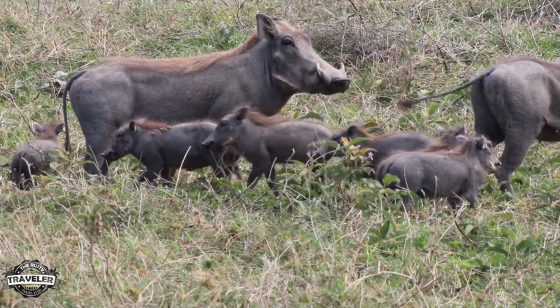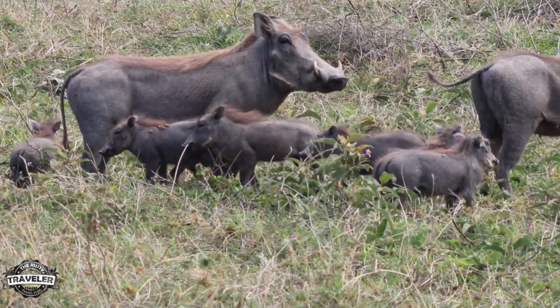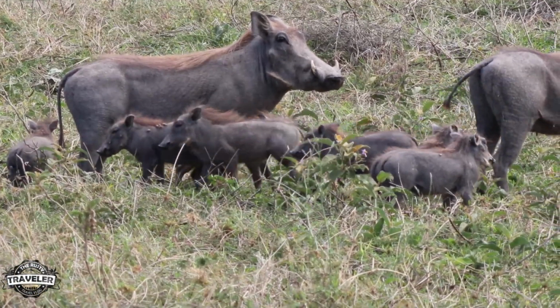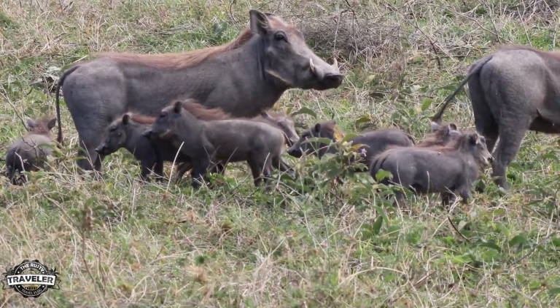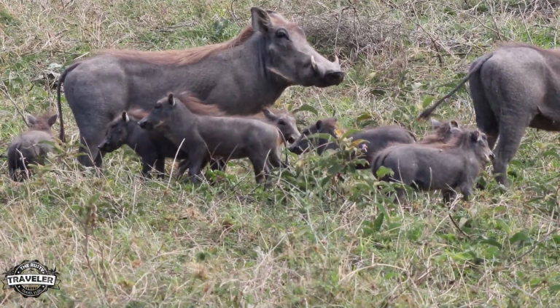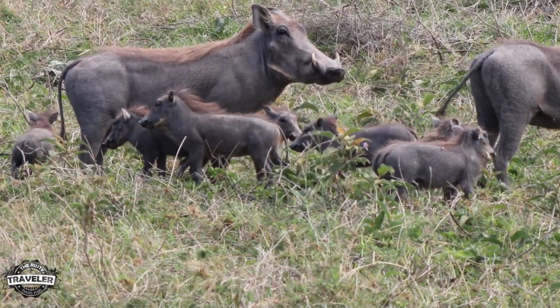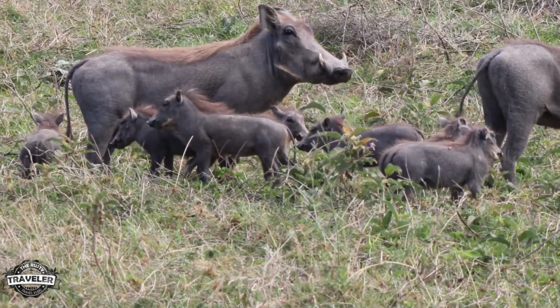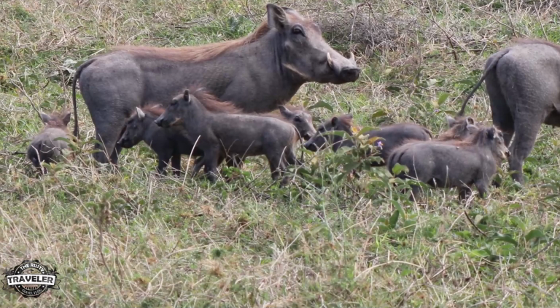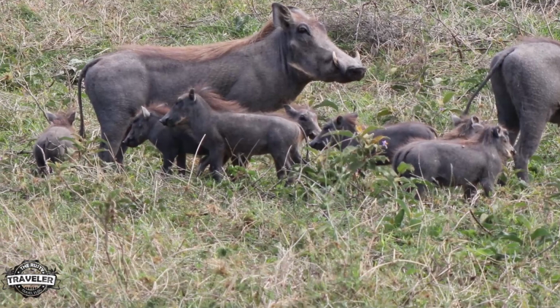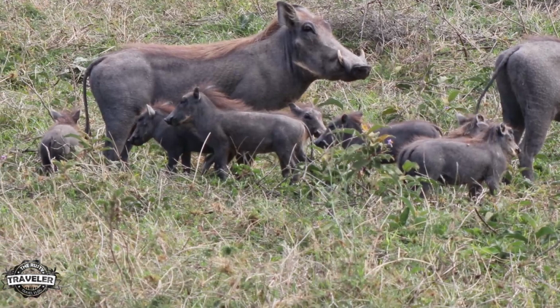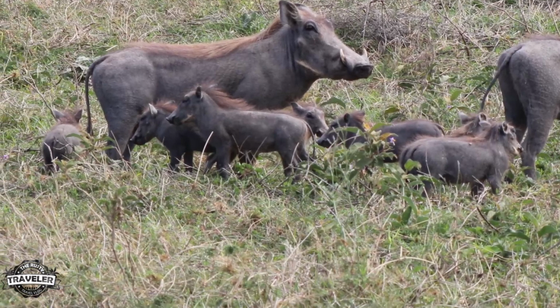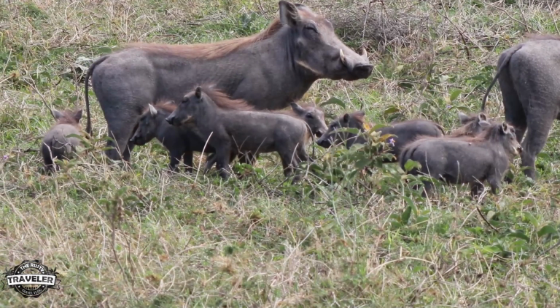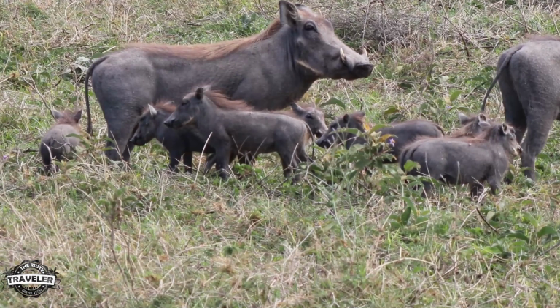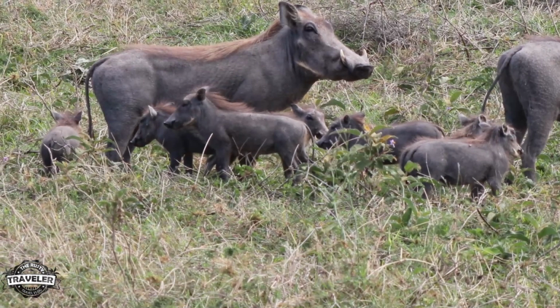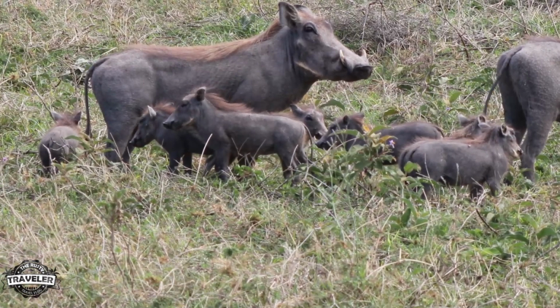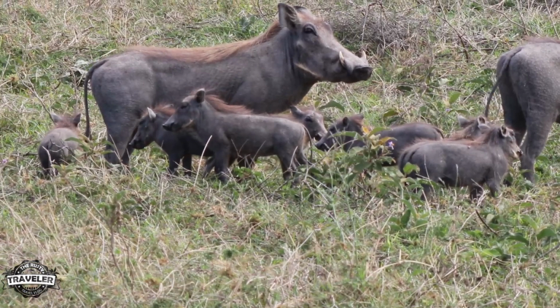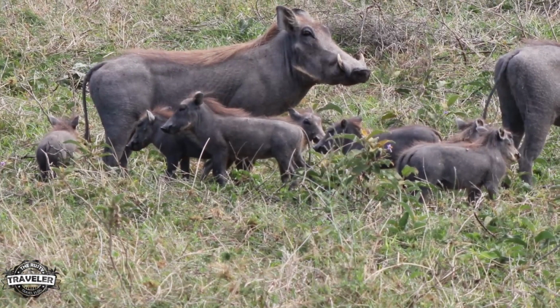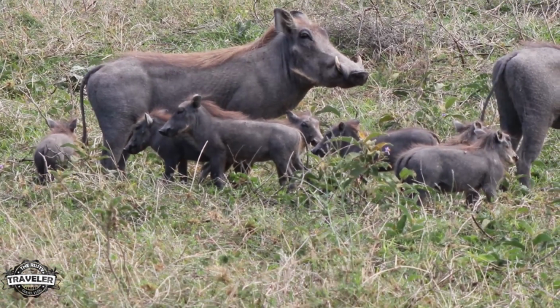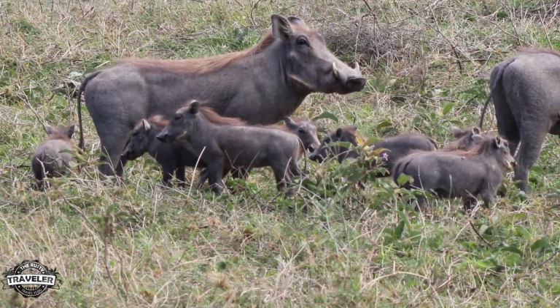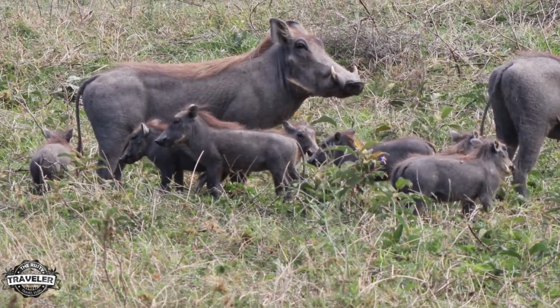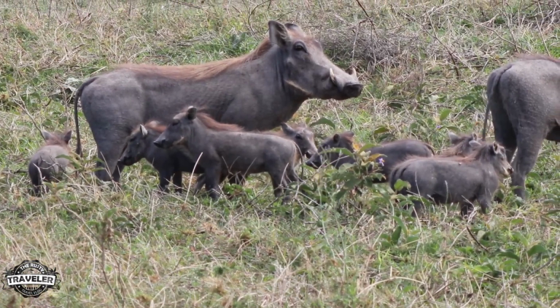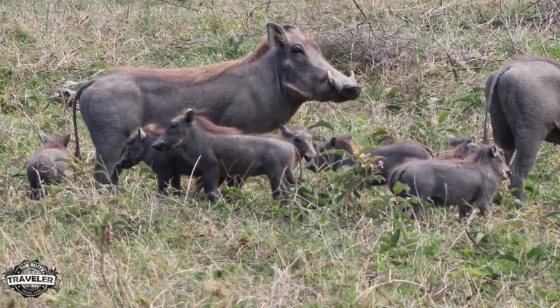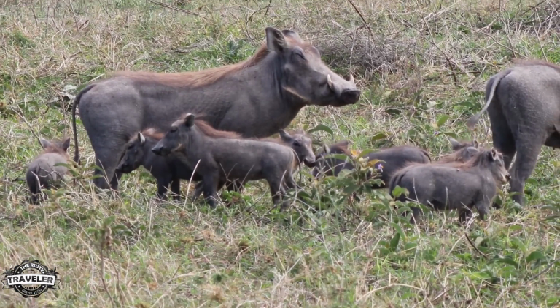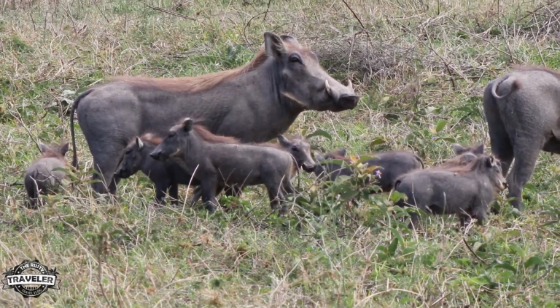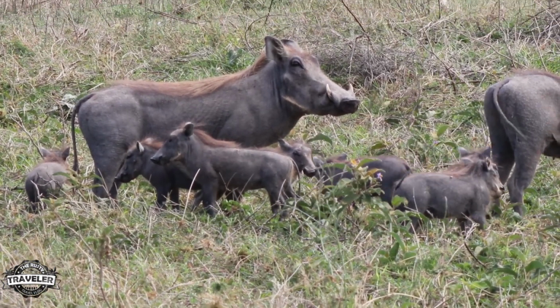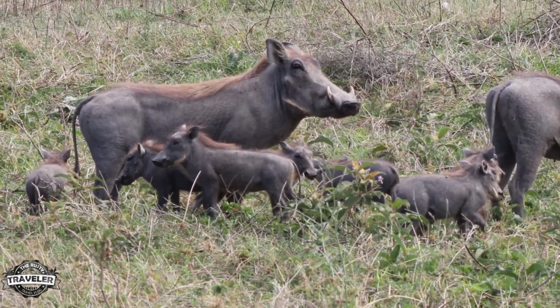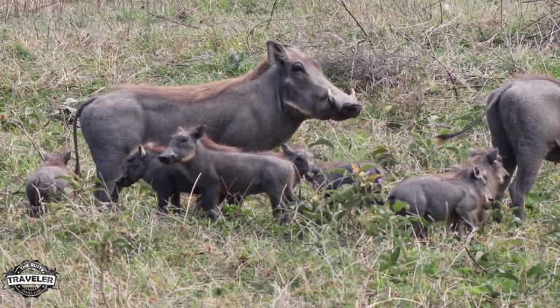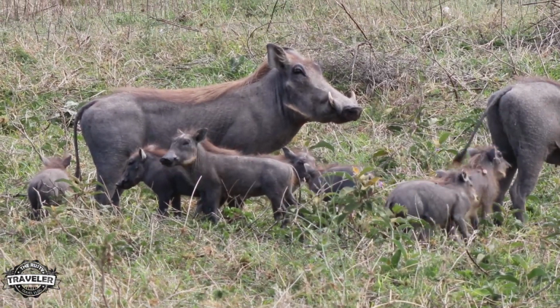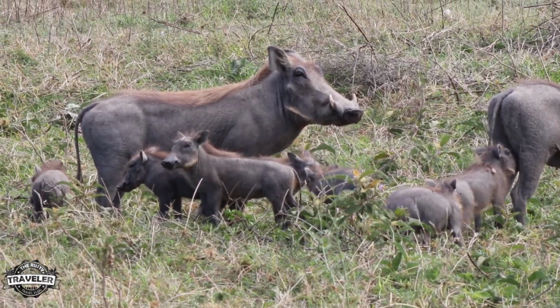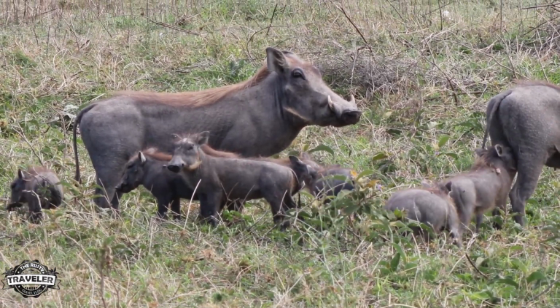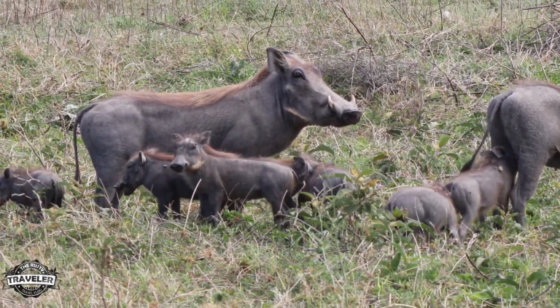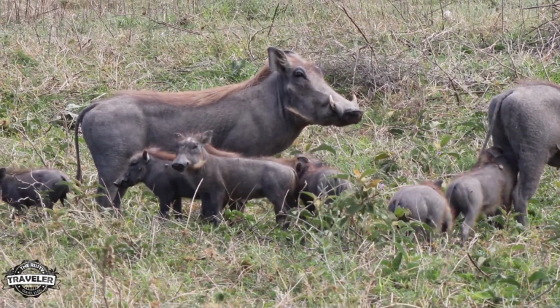Now here are a few smaller species we came across on our walk. See how many you can recognize.